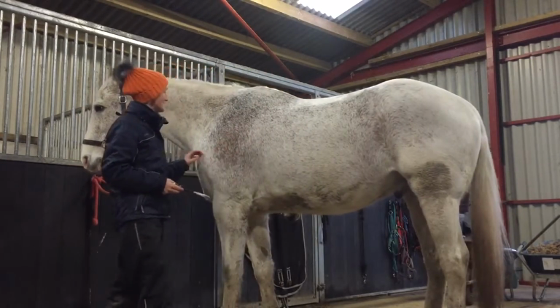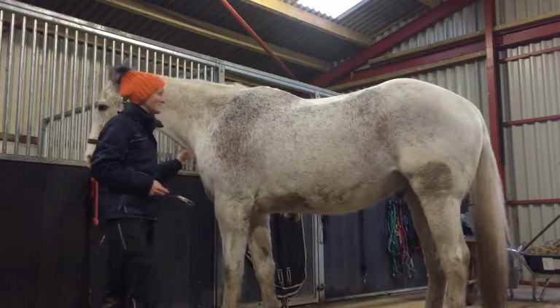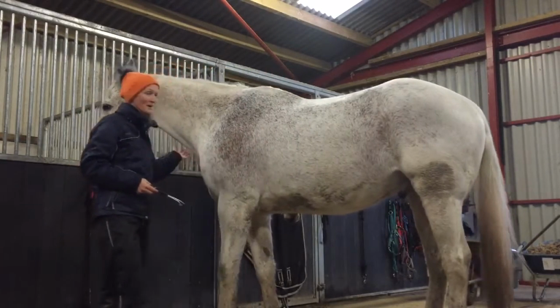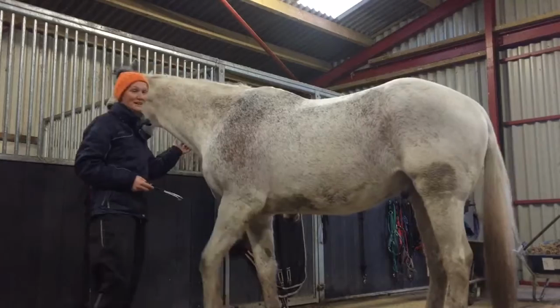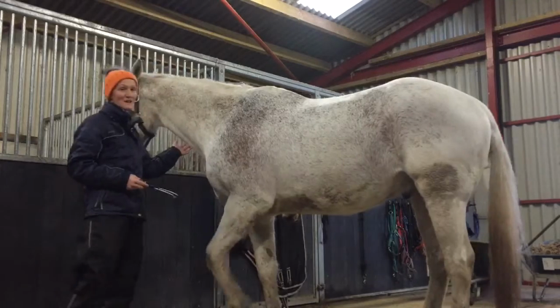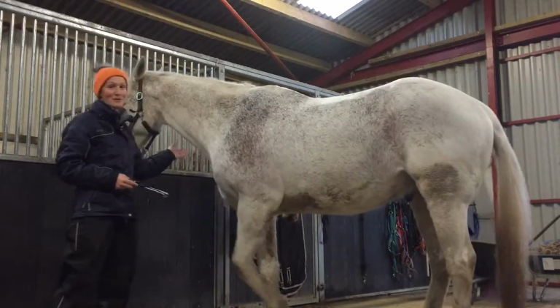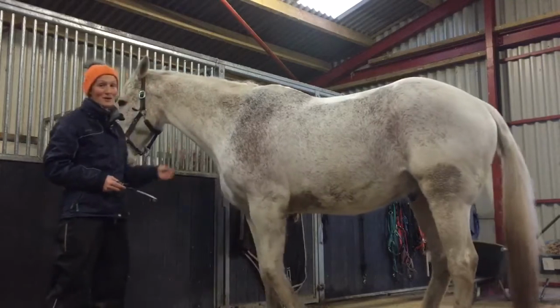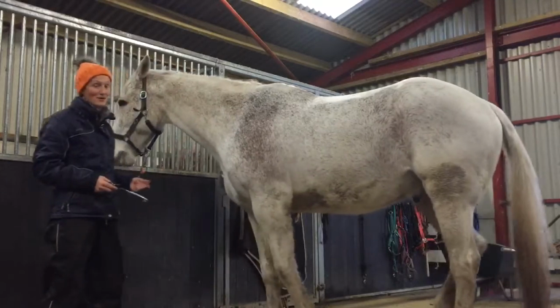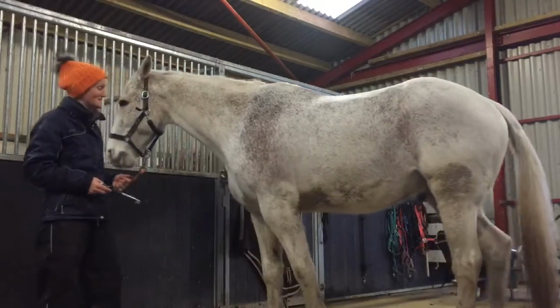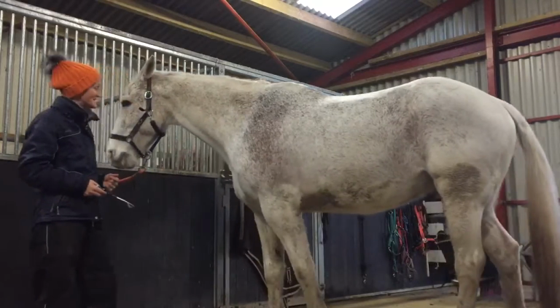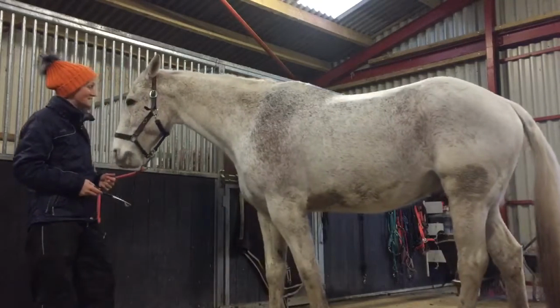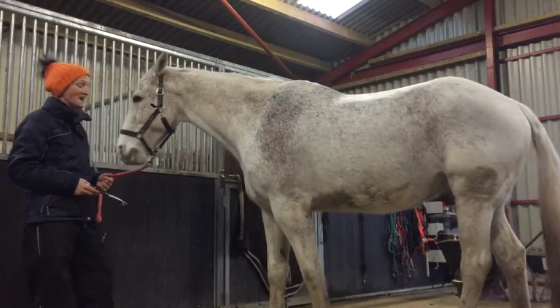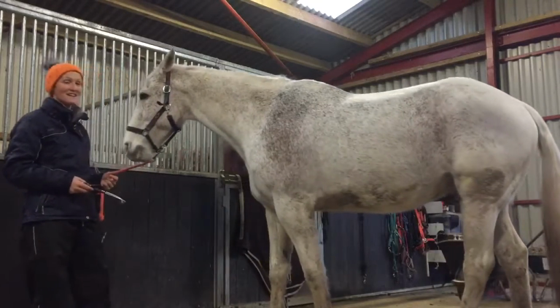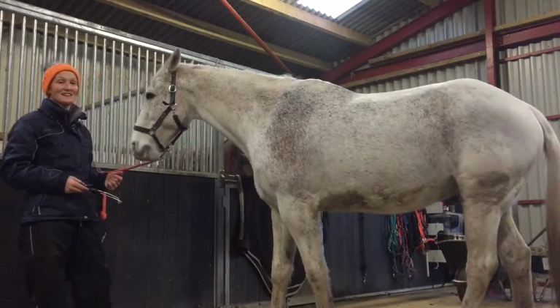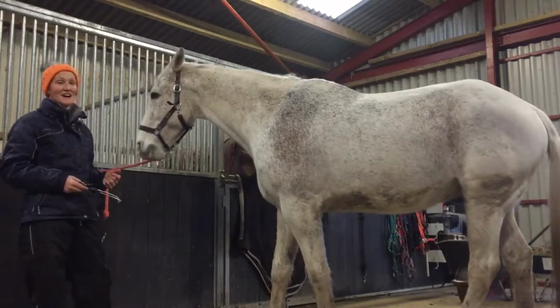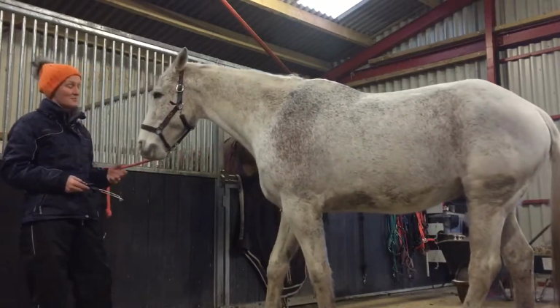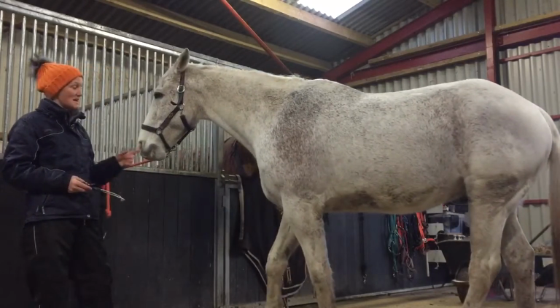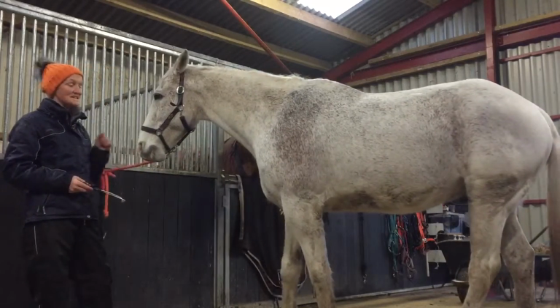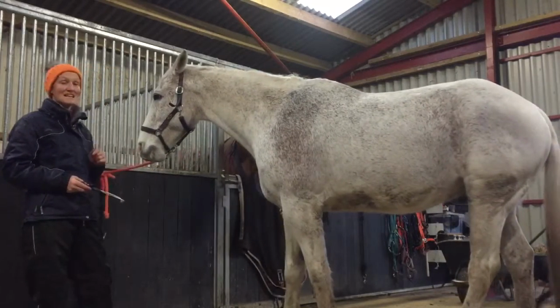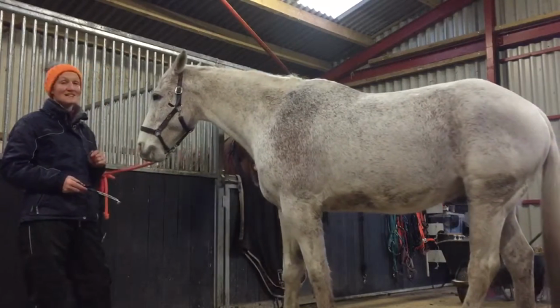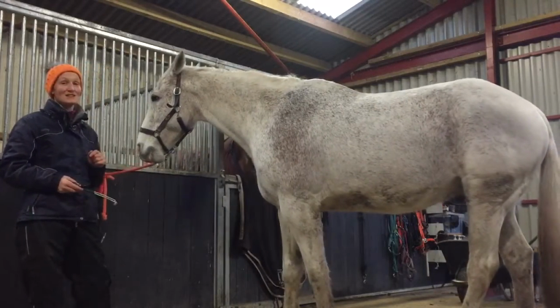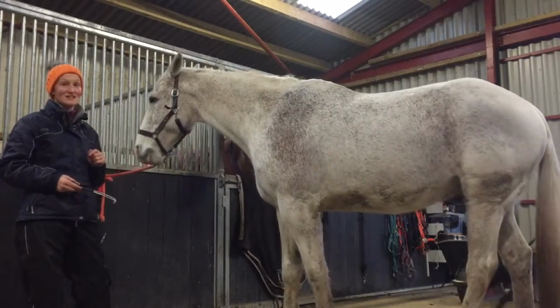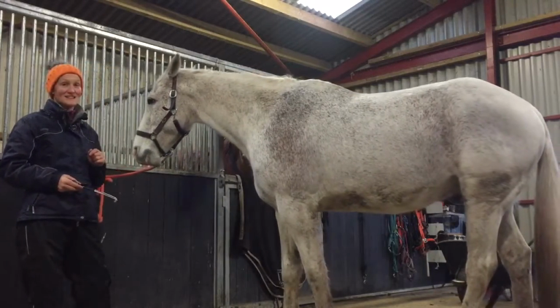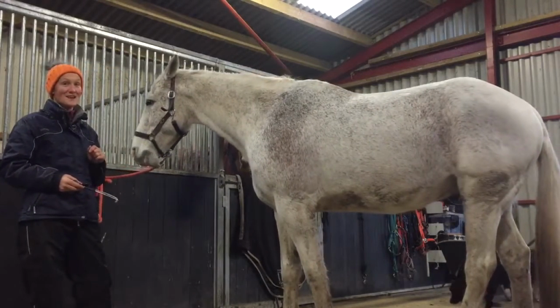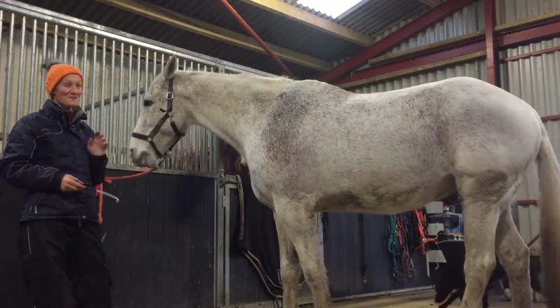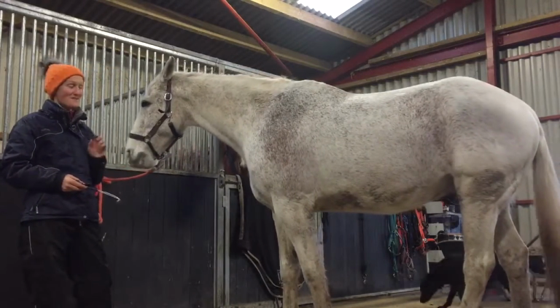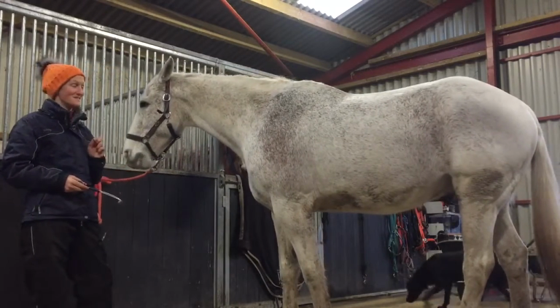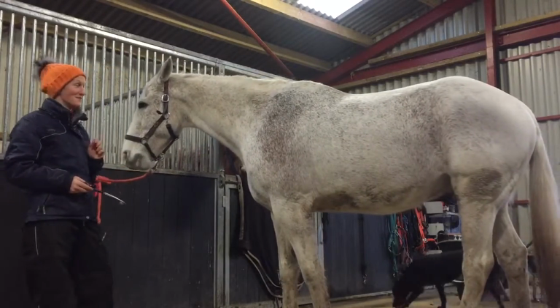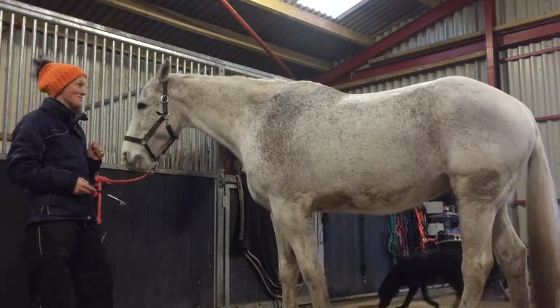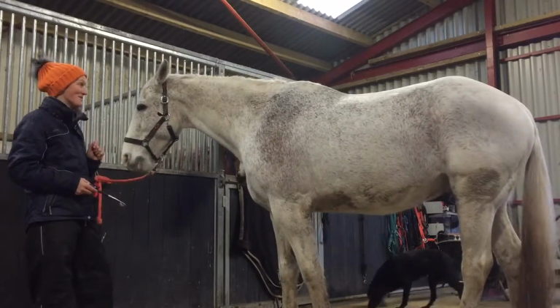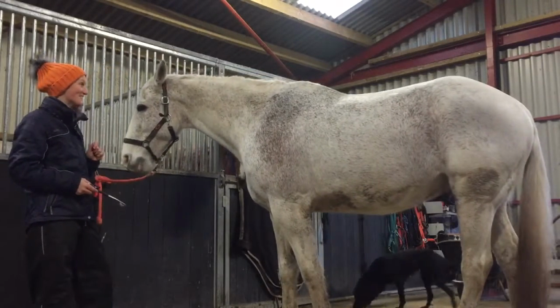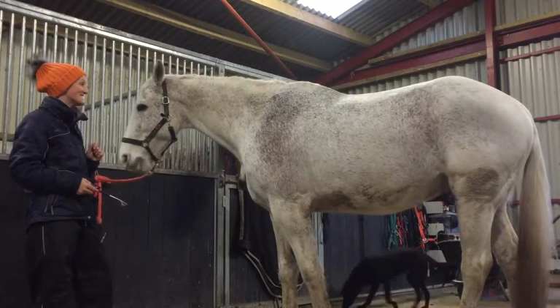This is my guinea pig horse, Jack. He's a little dirty — I'm very sorry about that.